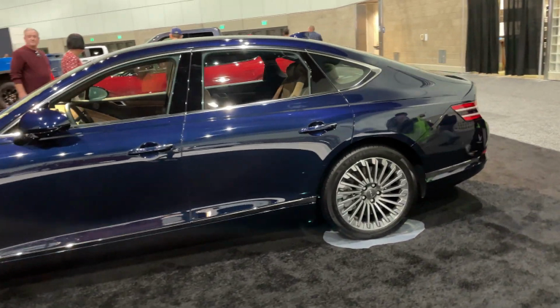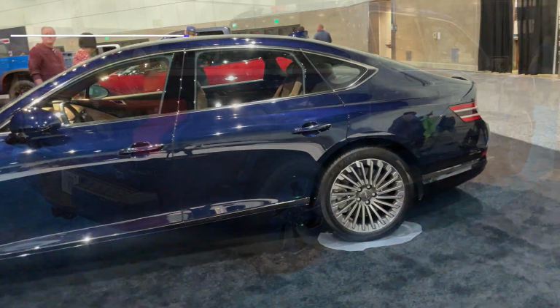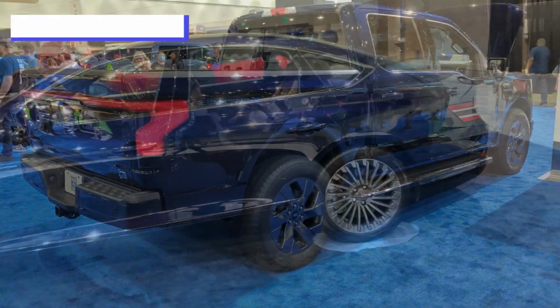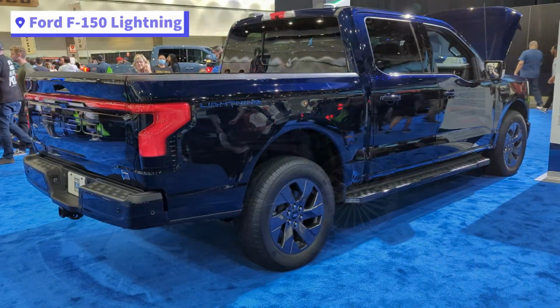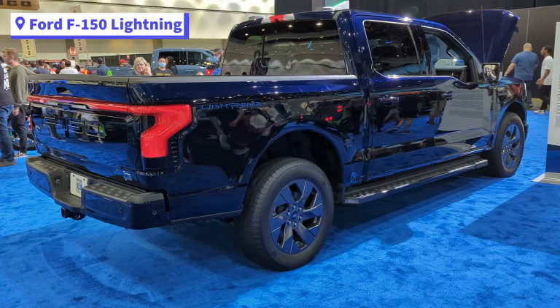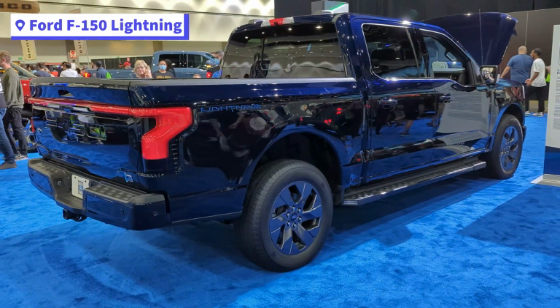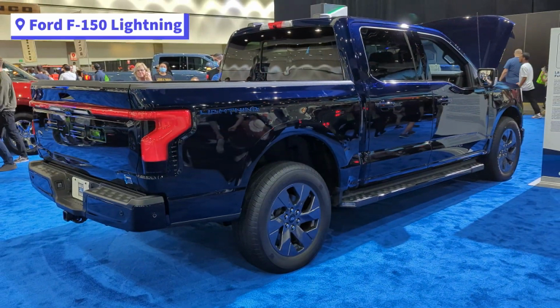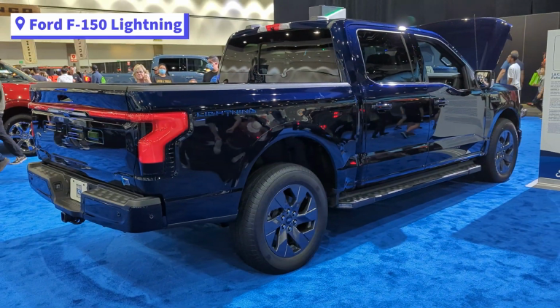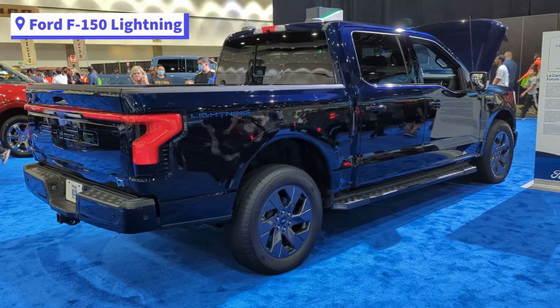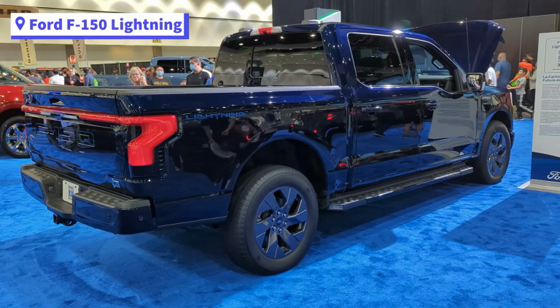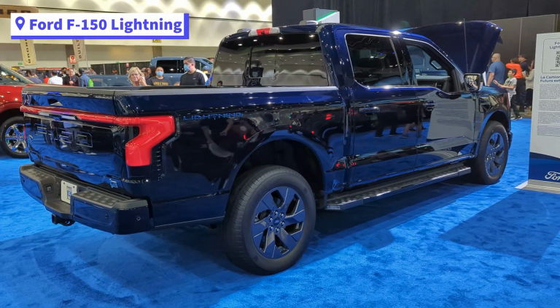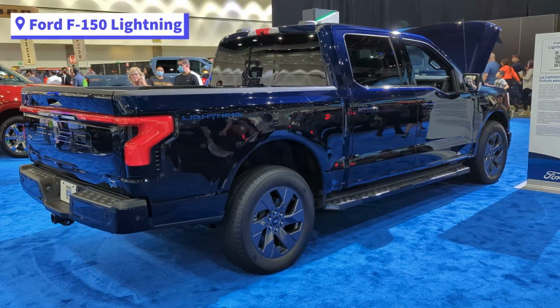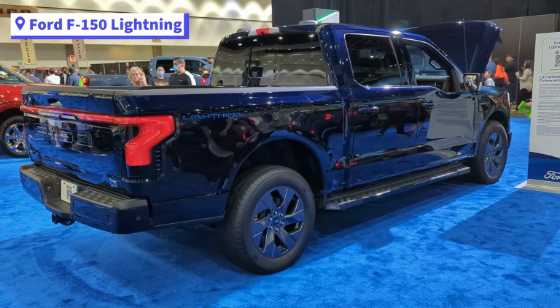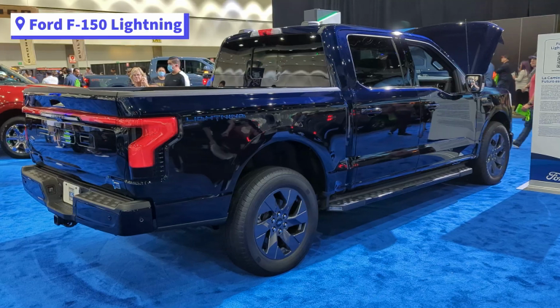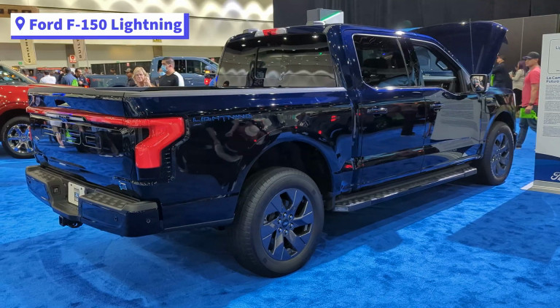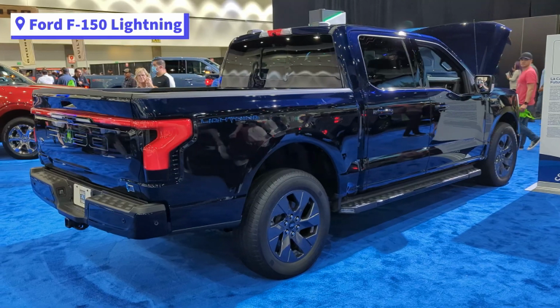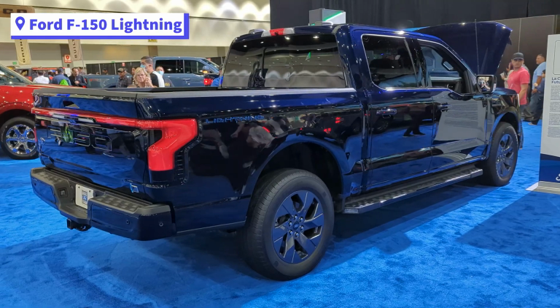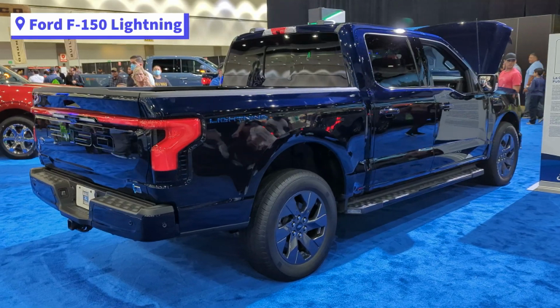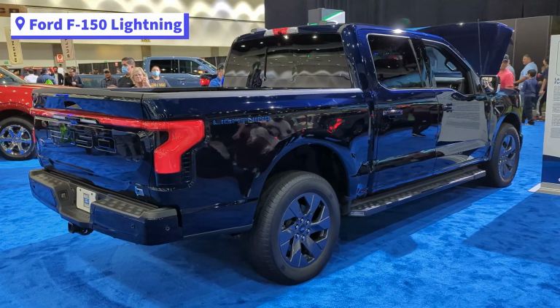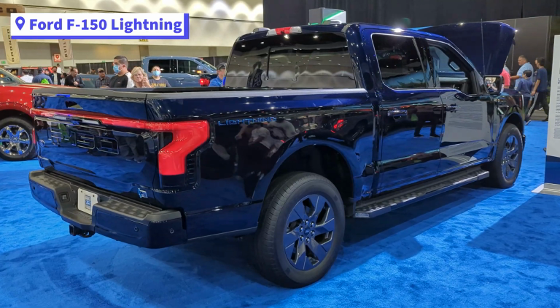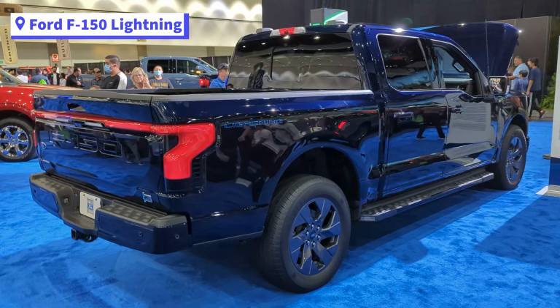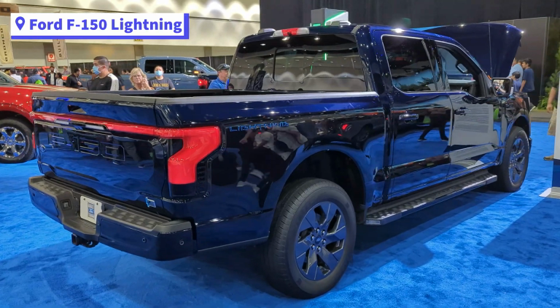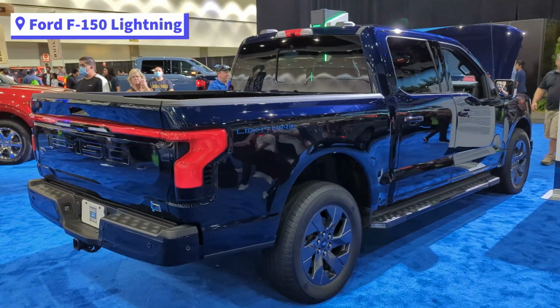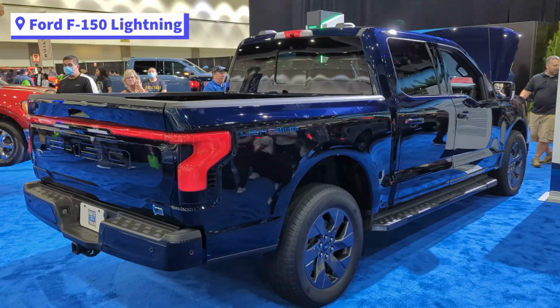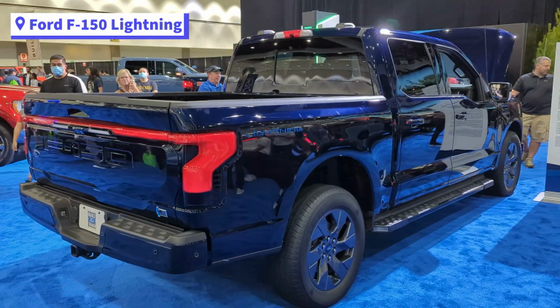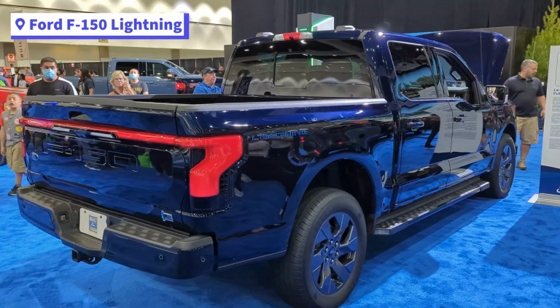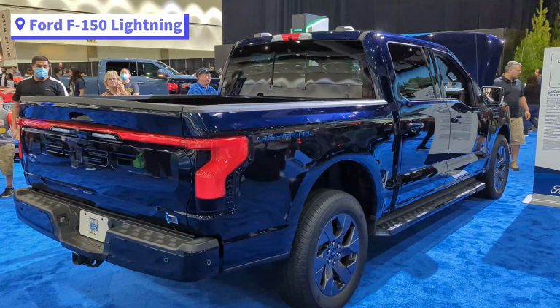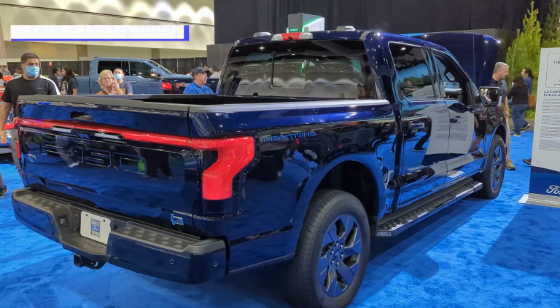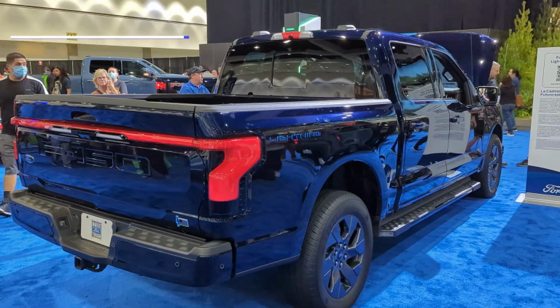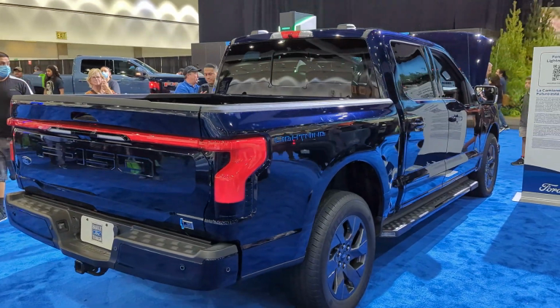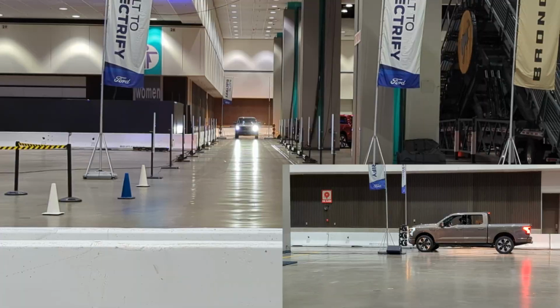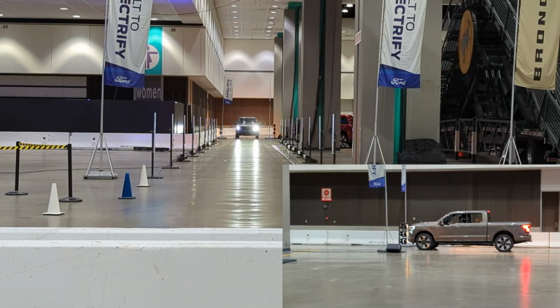The Ford Lightning had a test track that looked pretty fun. It tested out its quick acceleration.